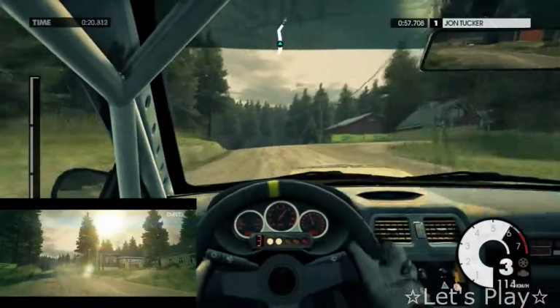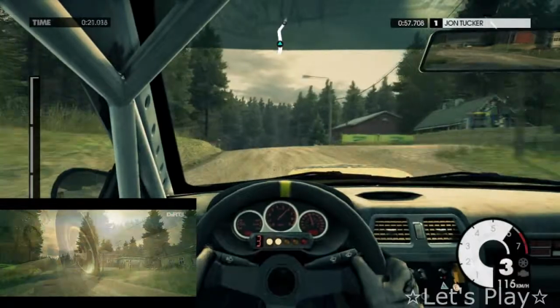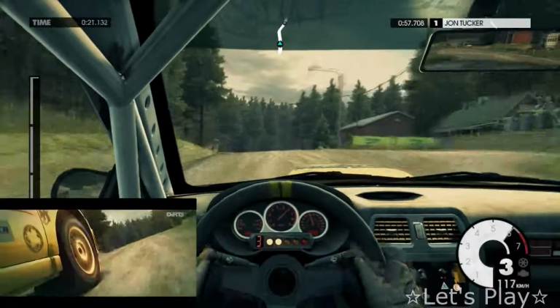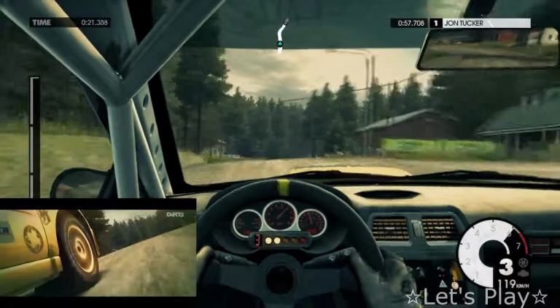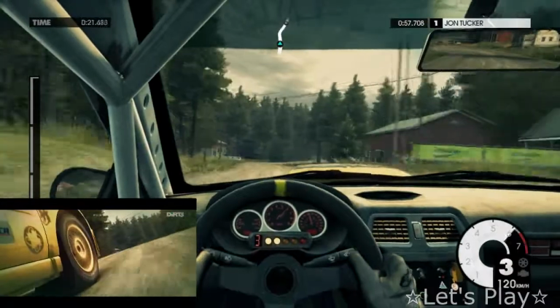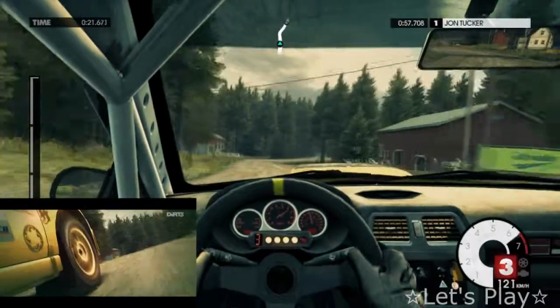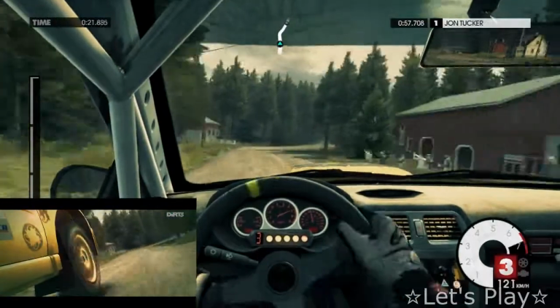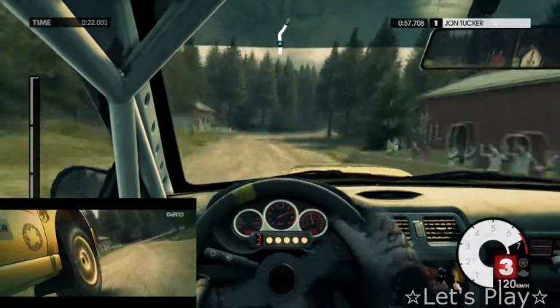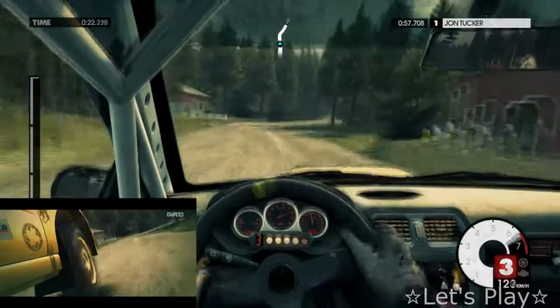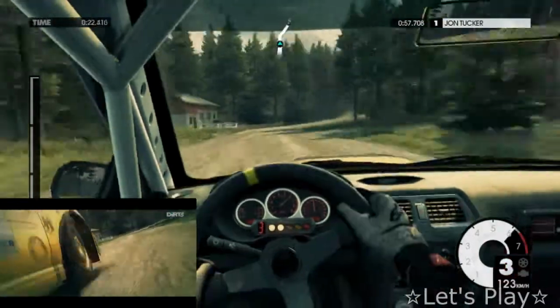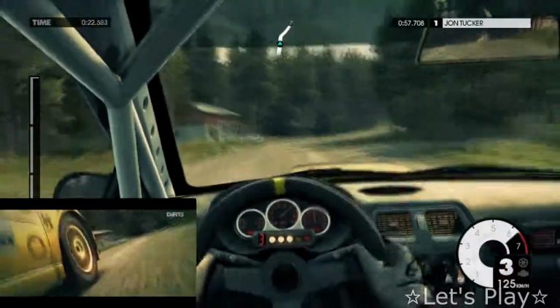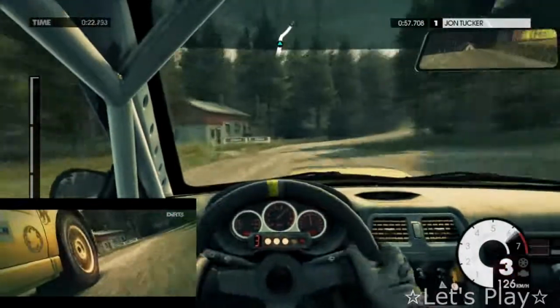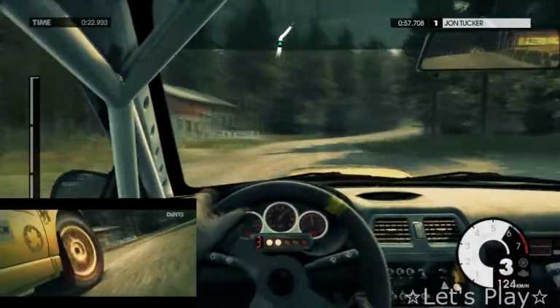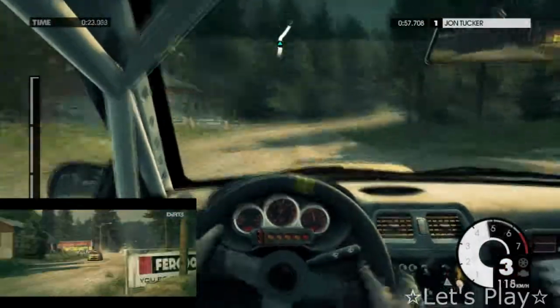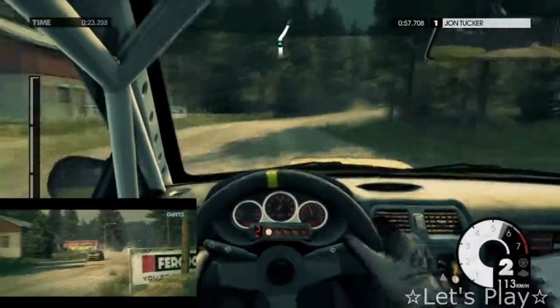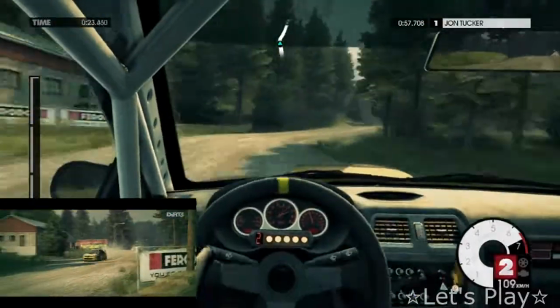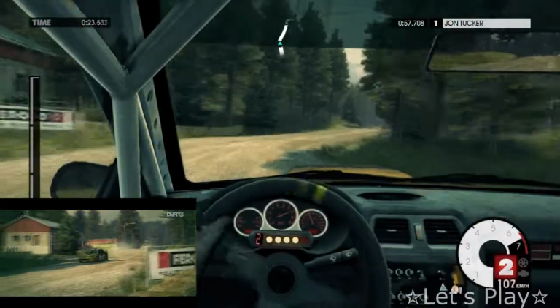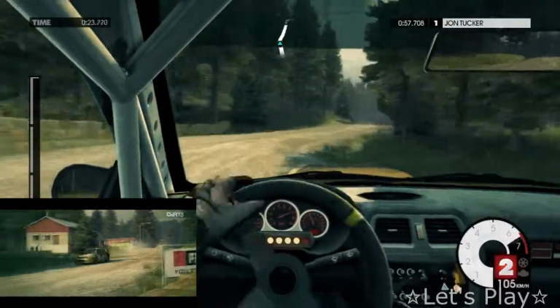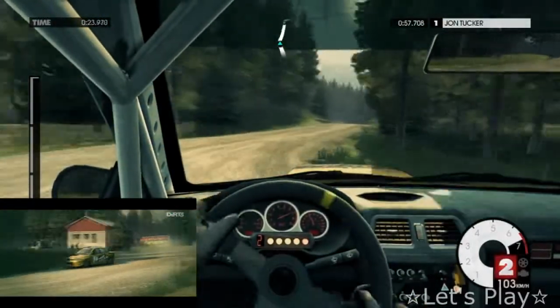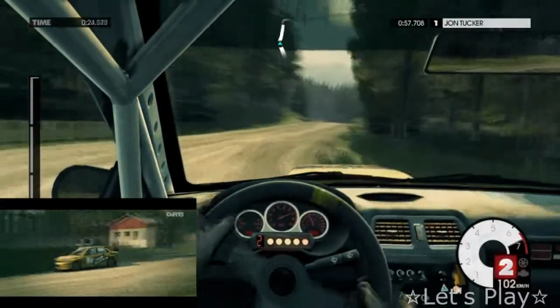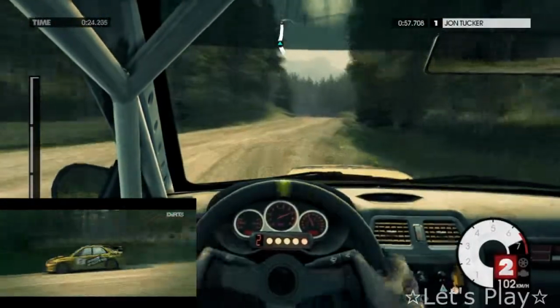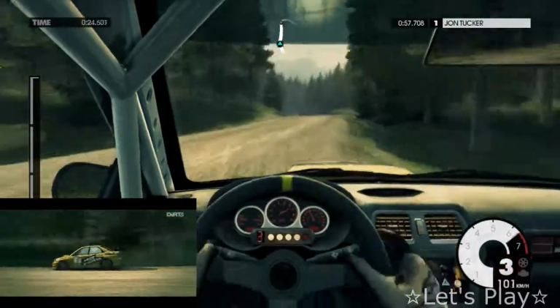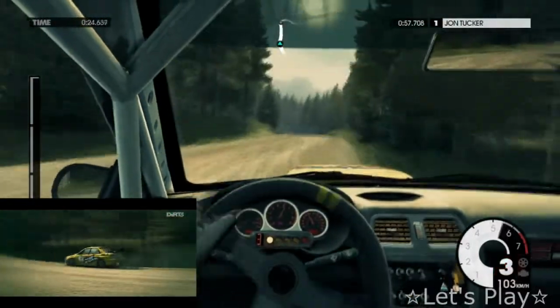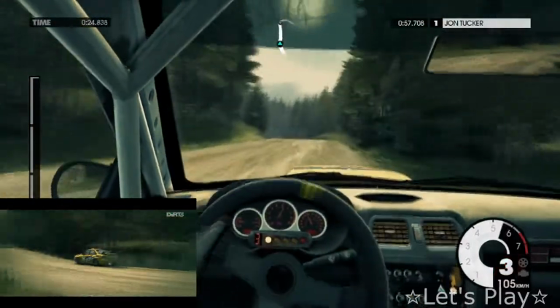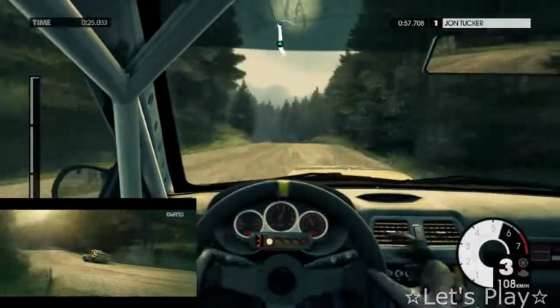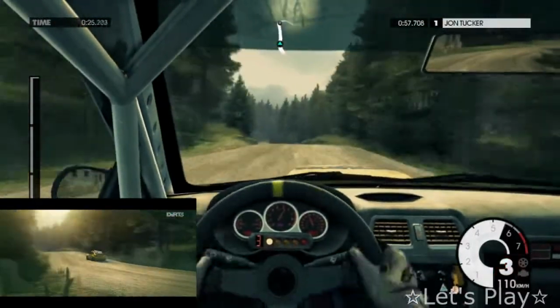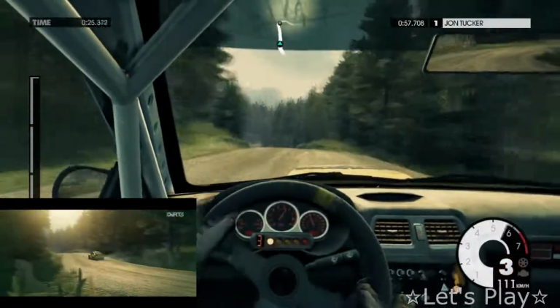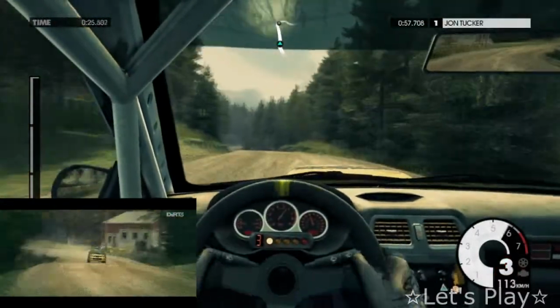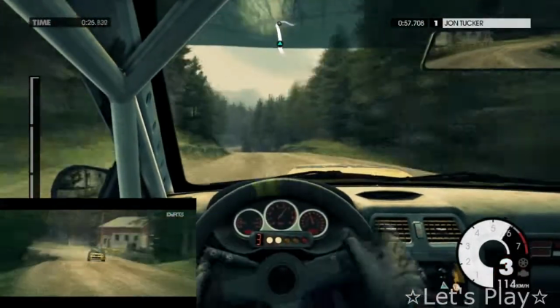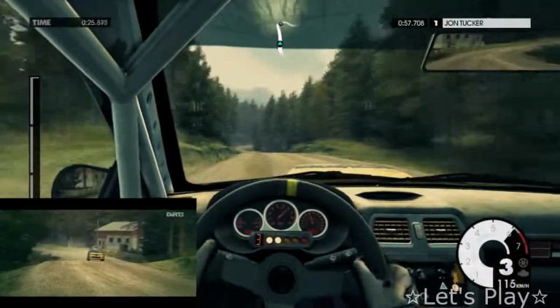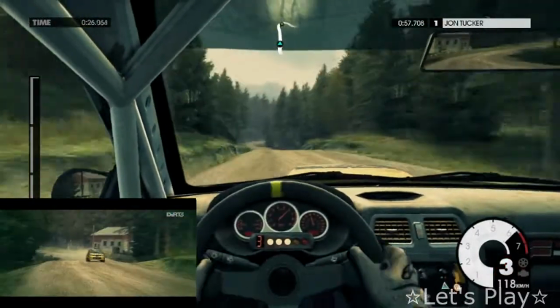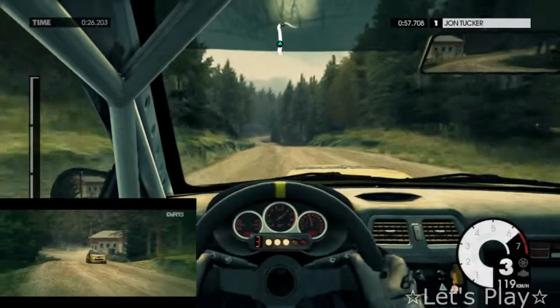Medium right. 150, keep left, into gravel. Medium right.